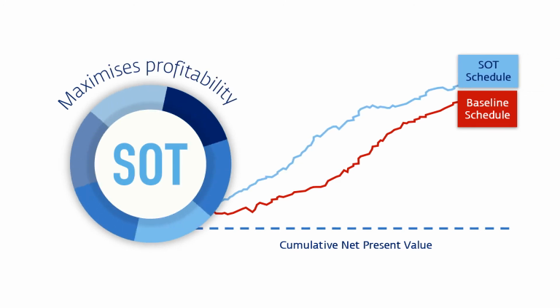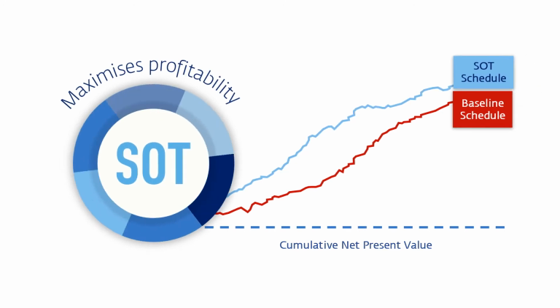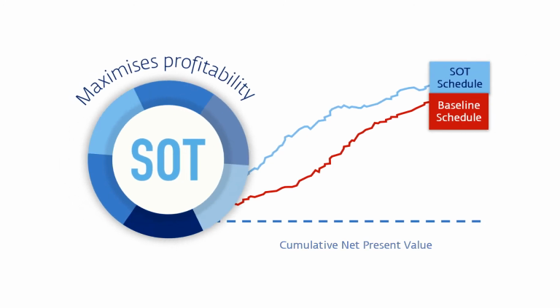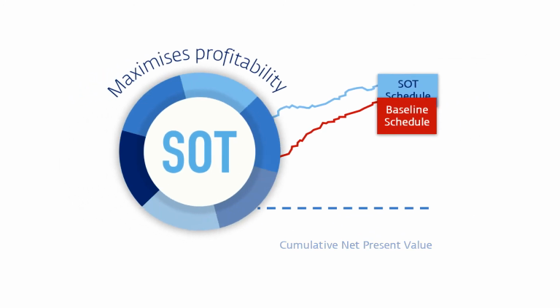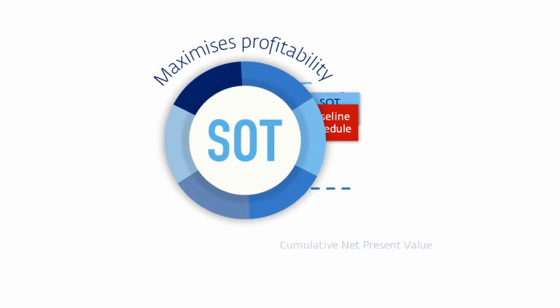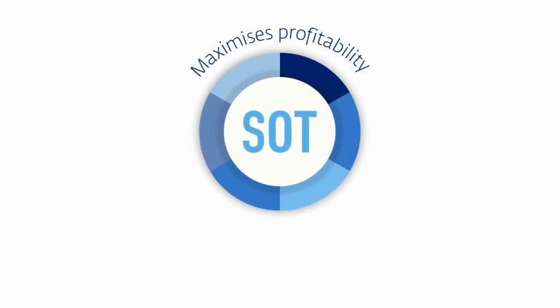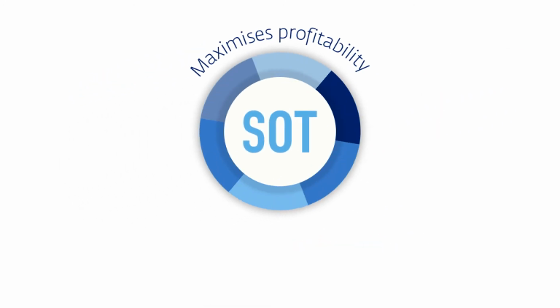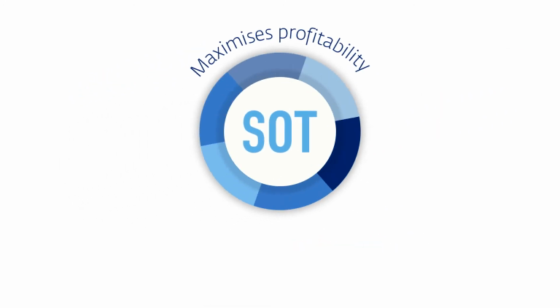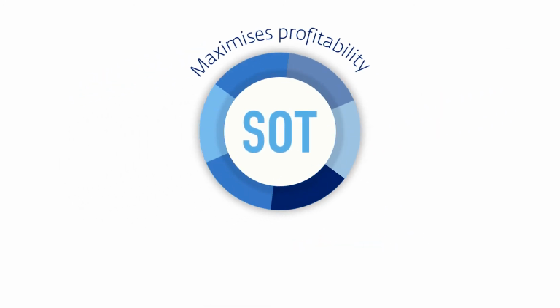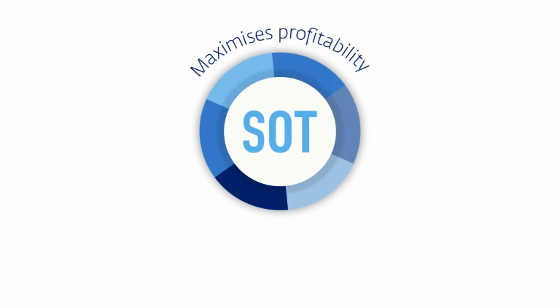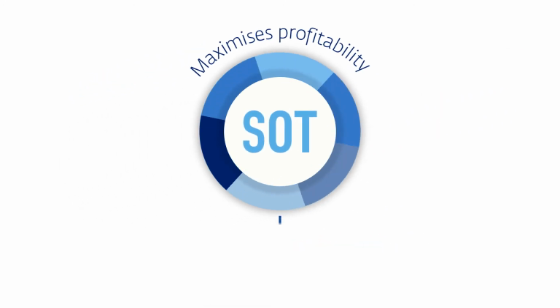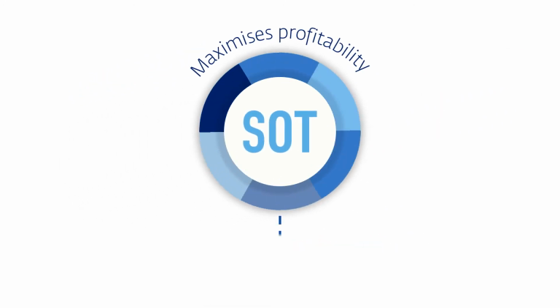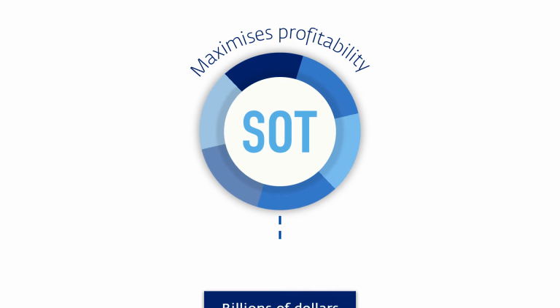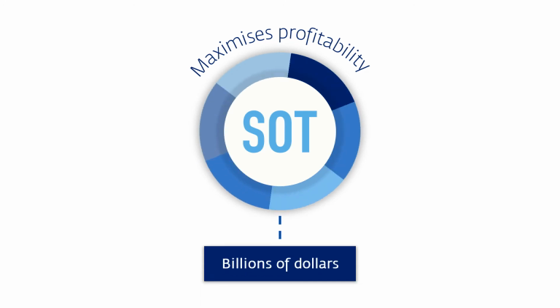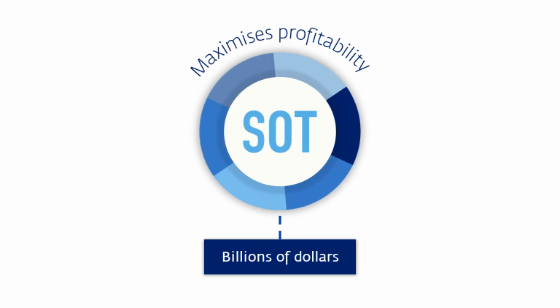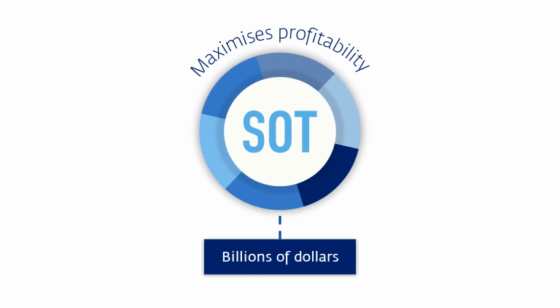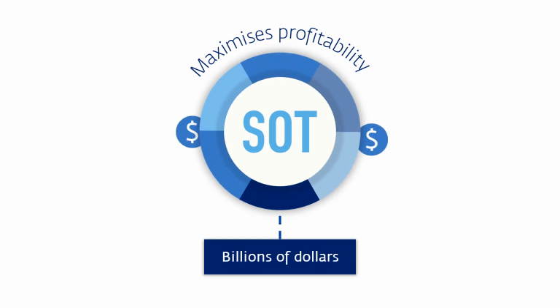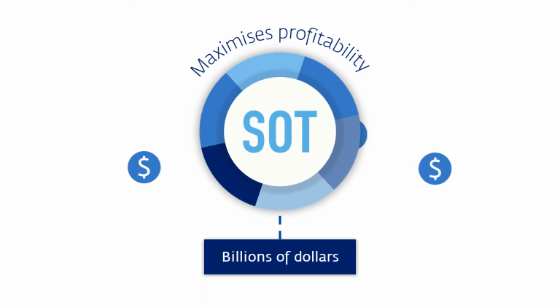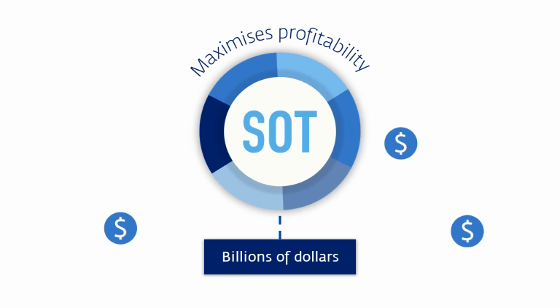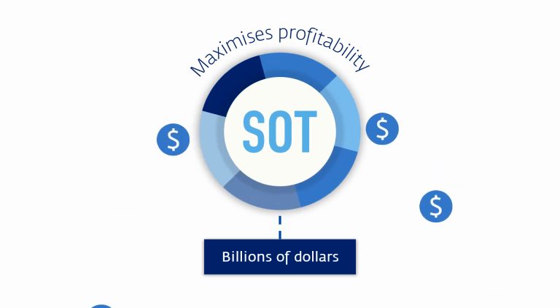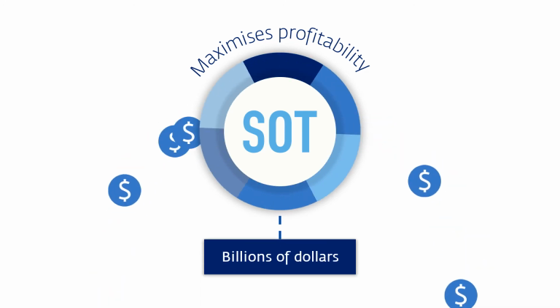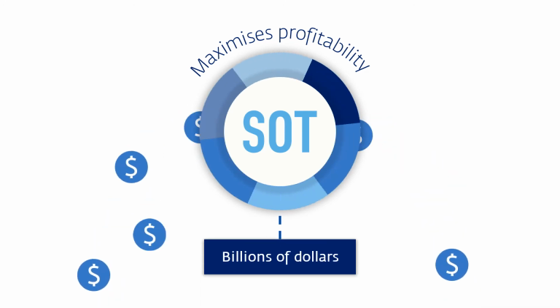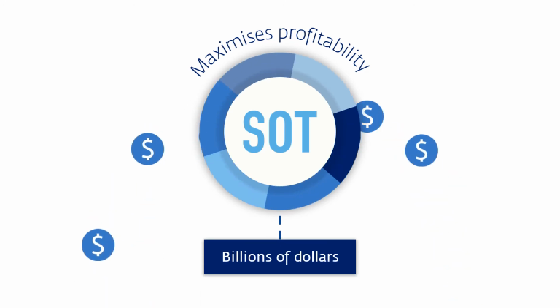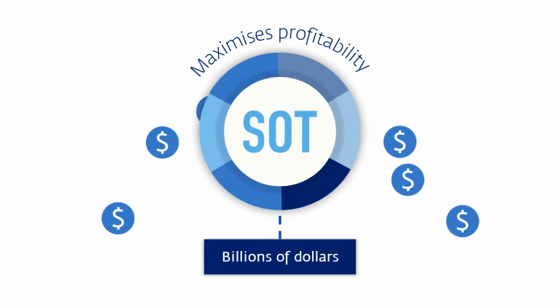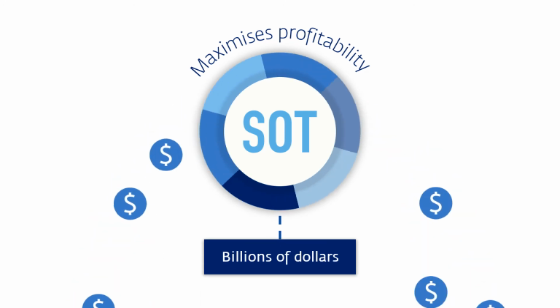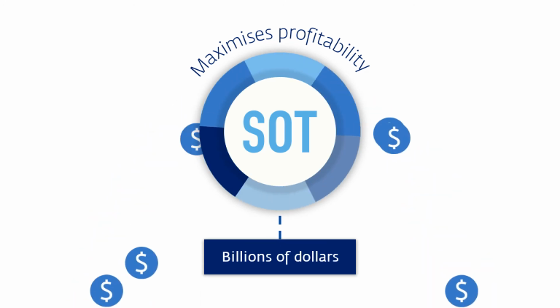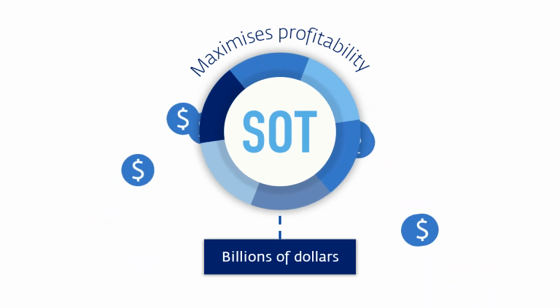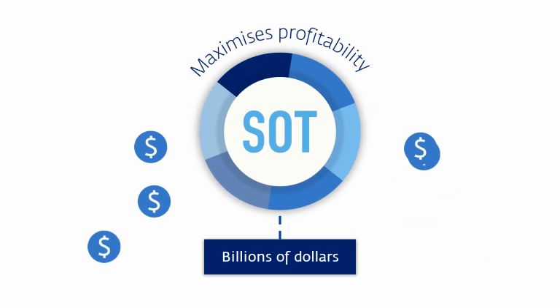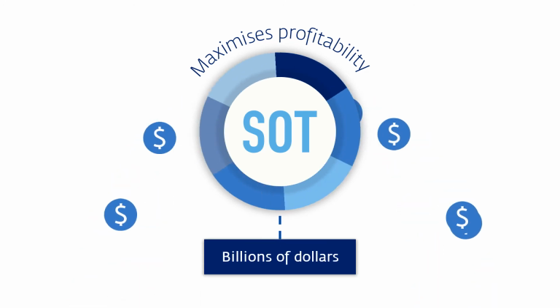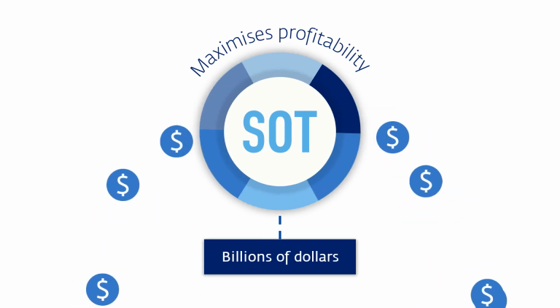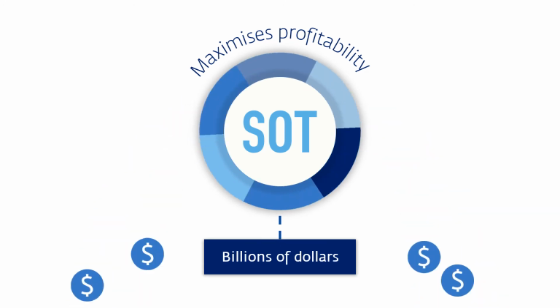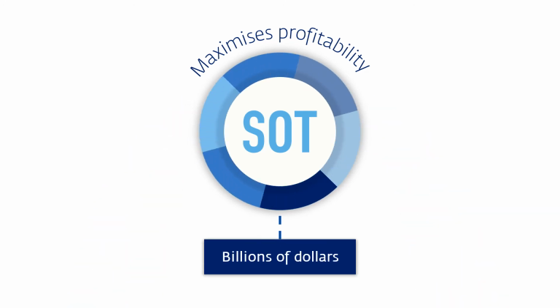In fact, operations running SOT have been known to find billions of dollars of additional value.